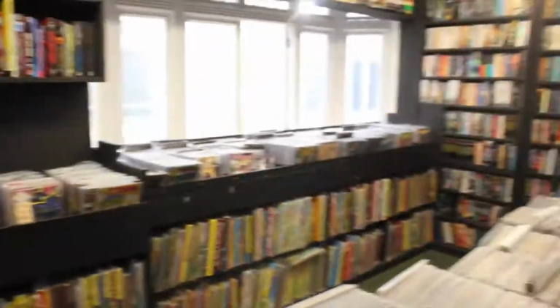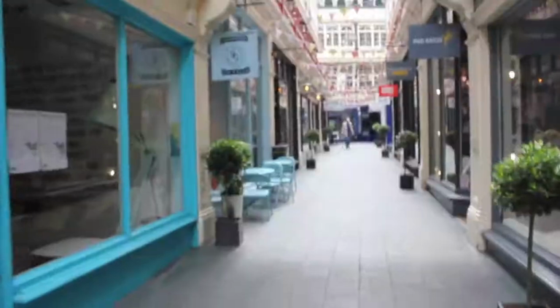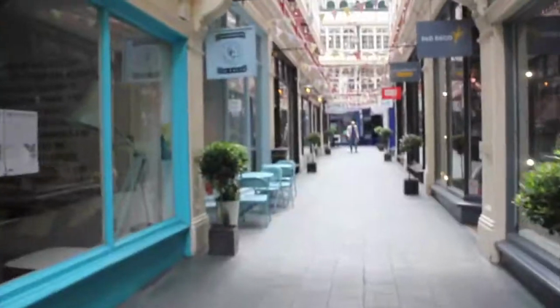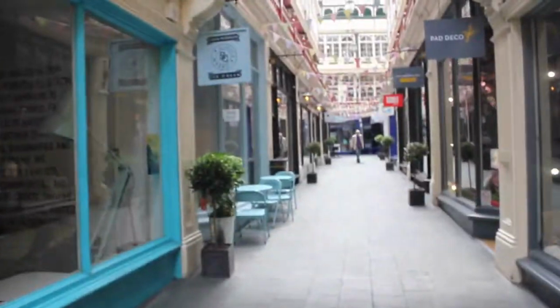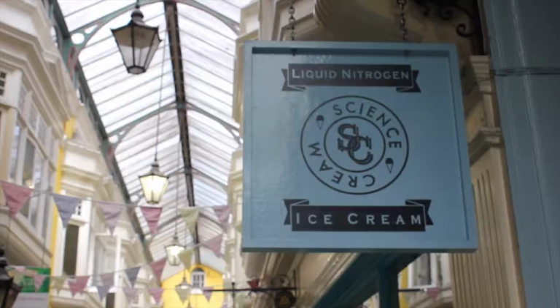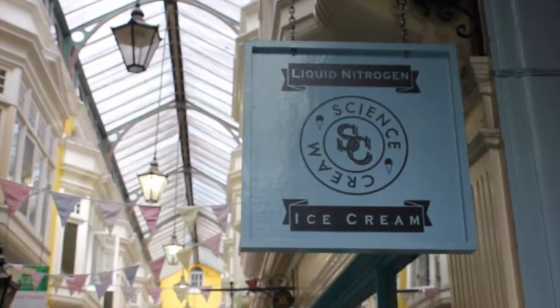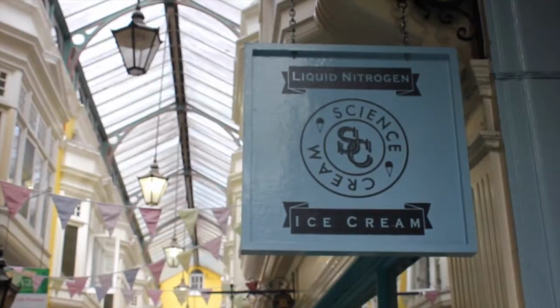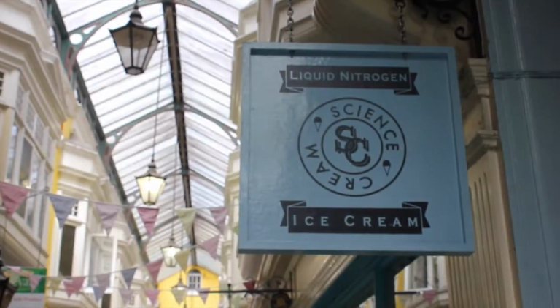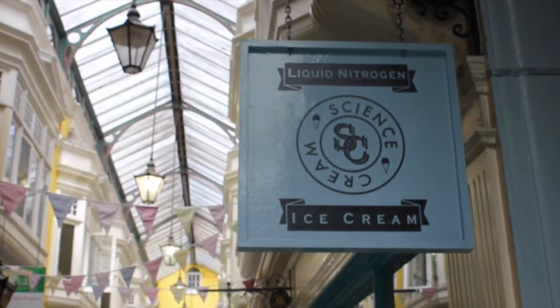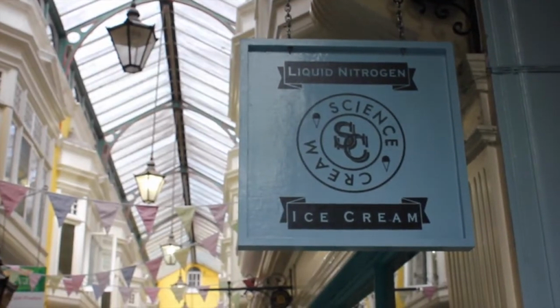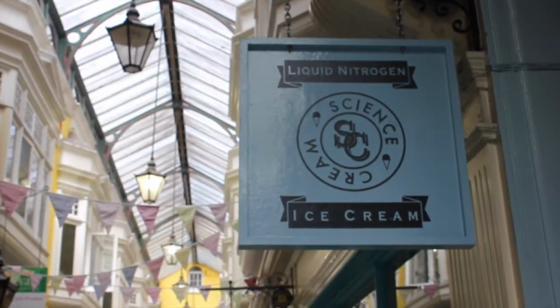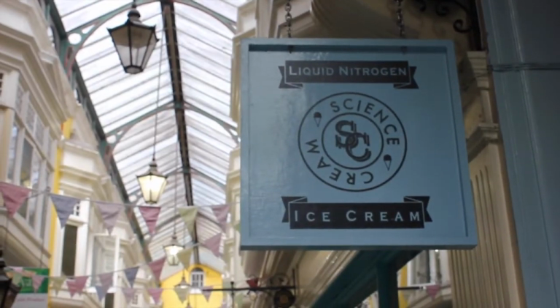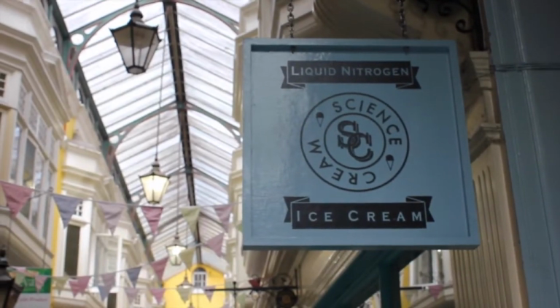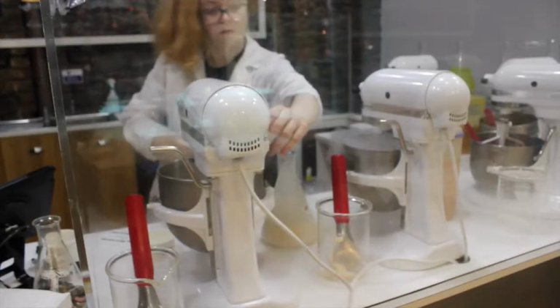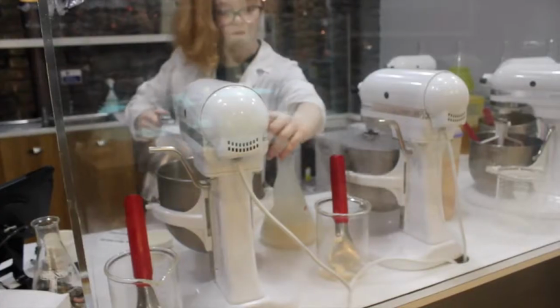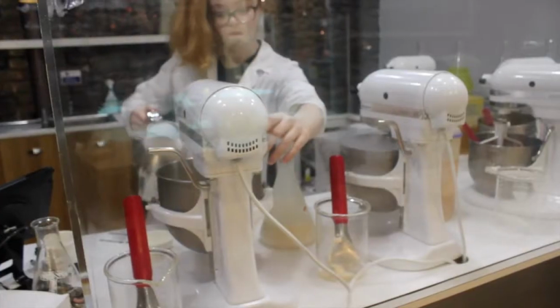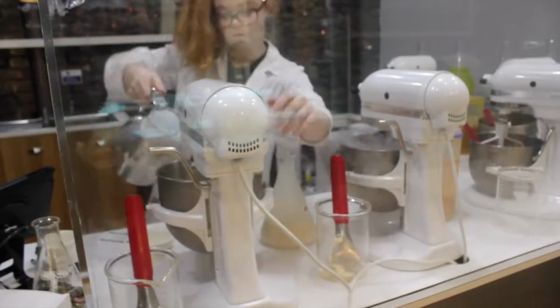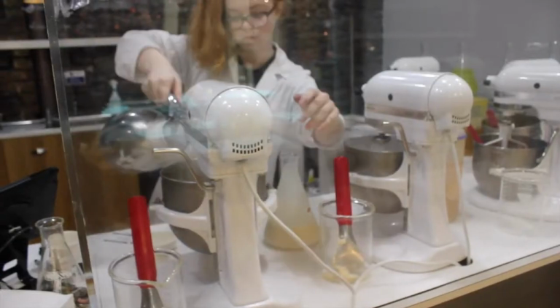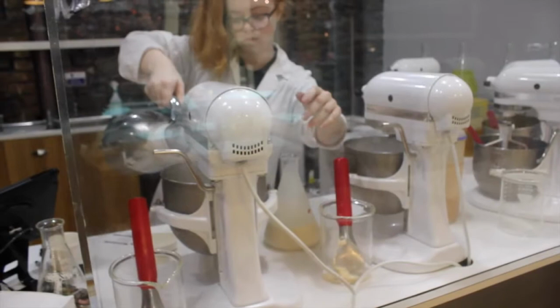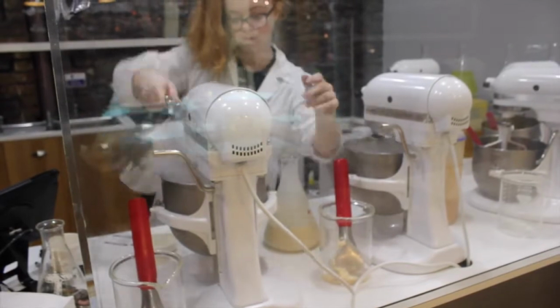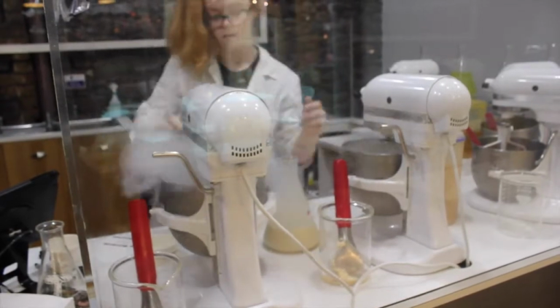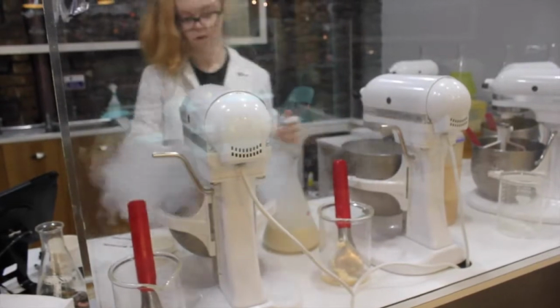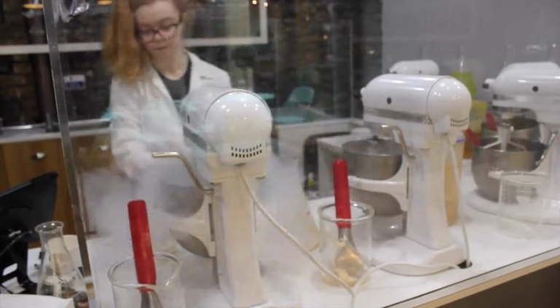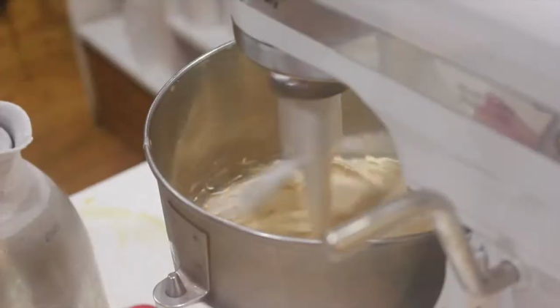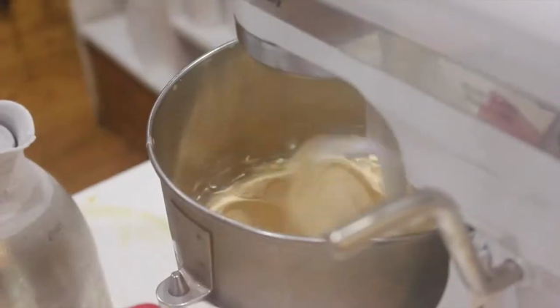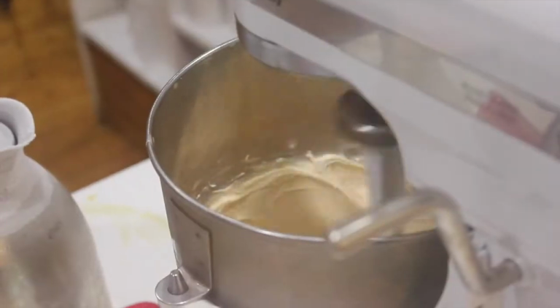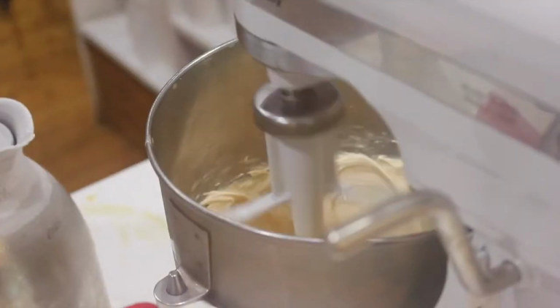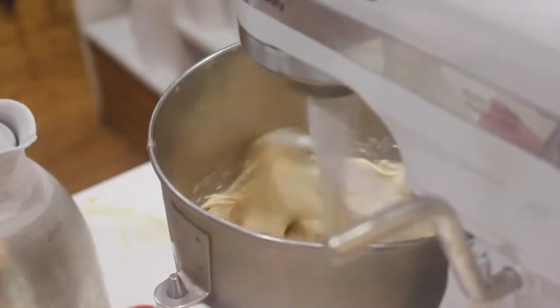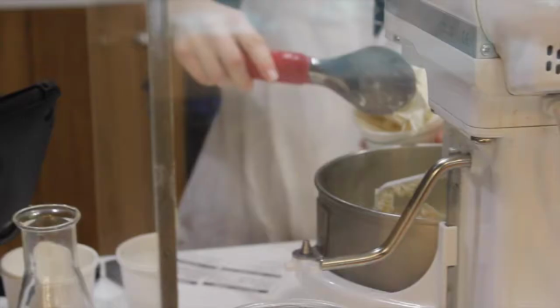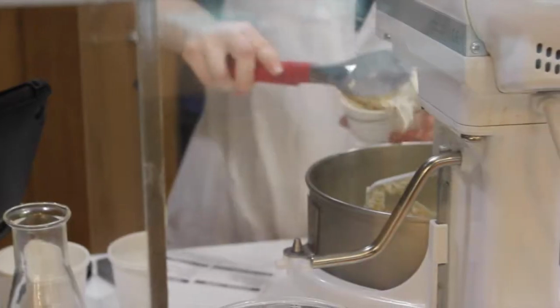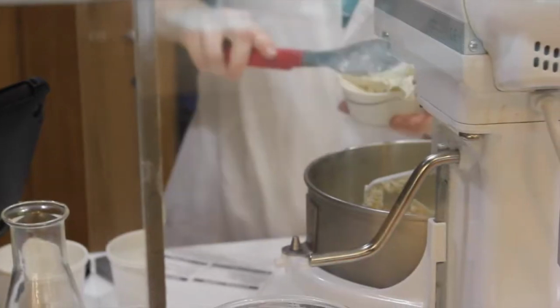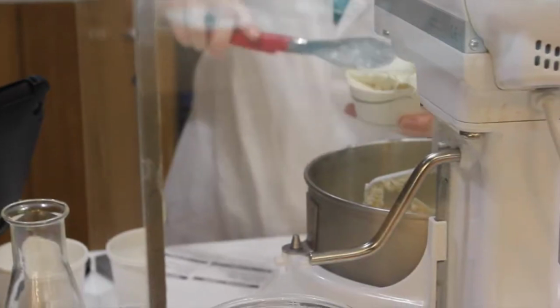Science Cream is the only liquid nitrogen ice cream cafe in Wales. Watch food scientists whip up desserts in seconds.